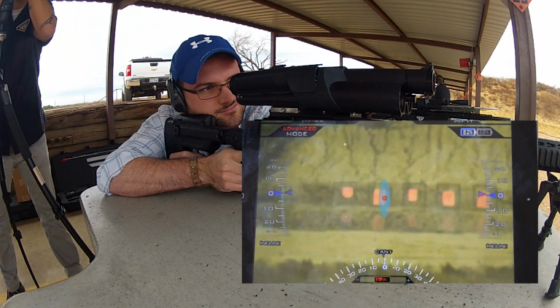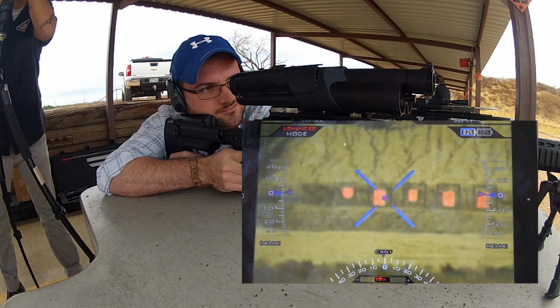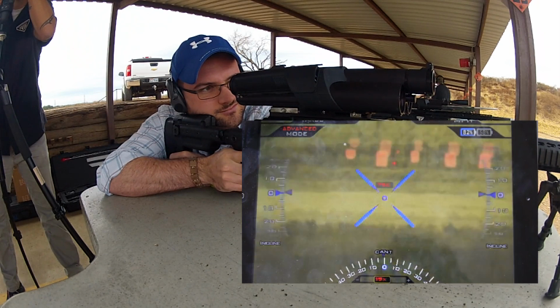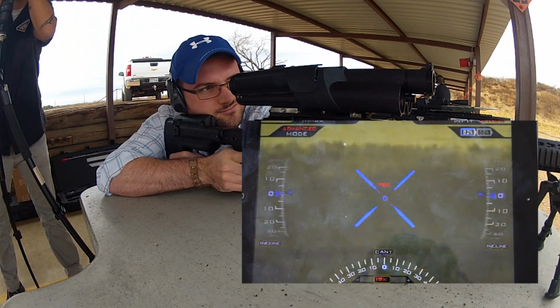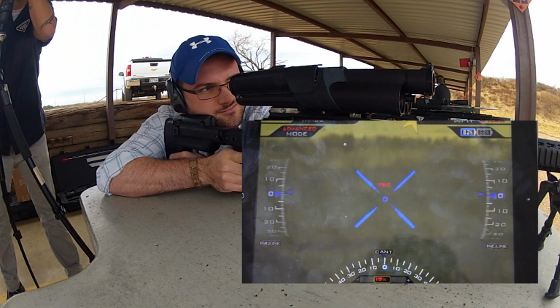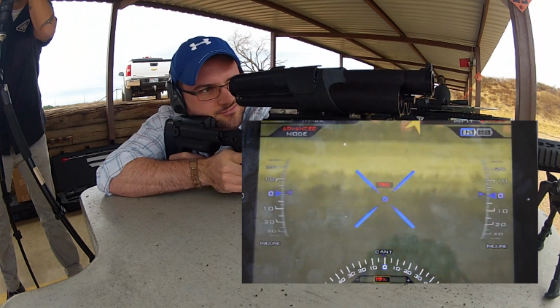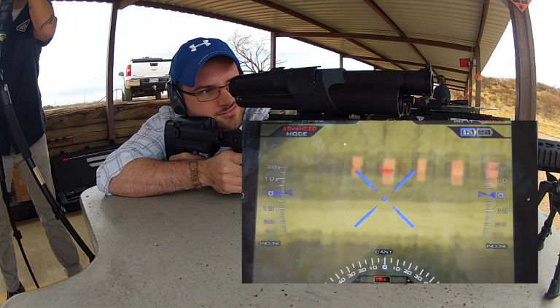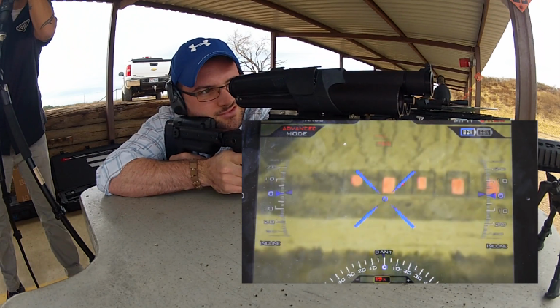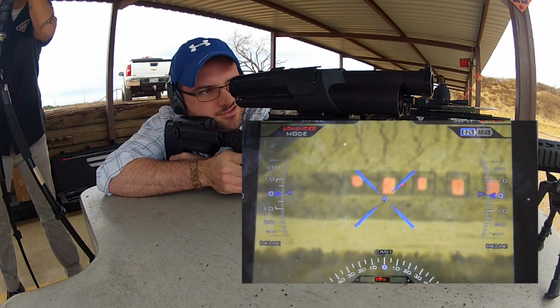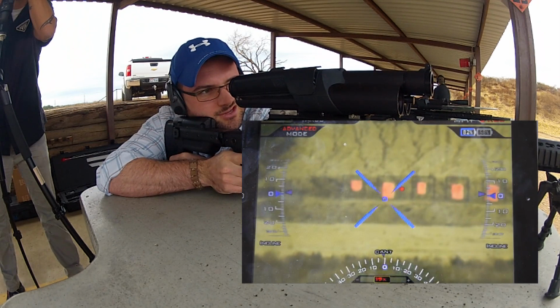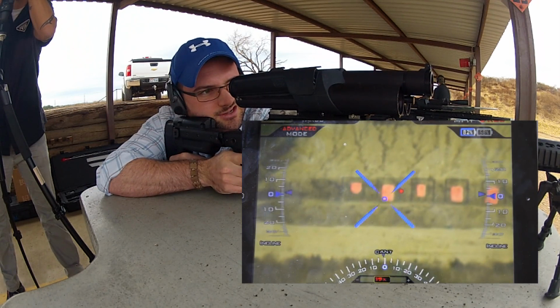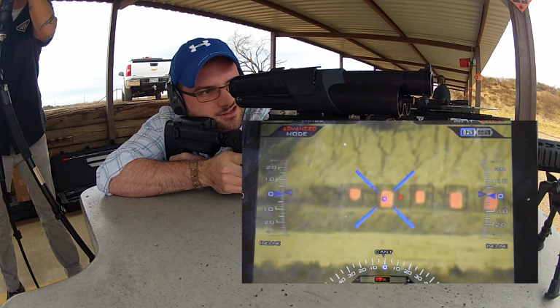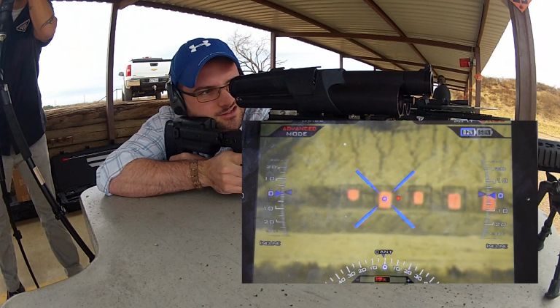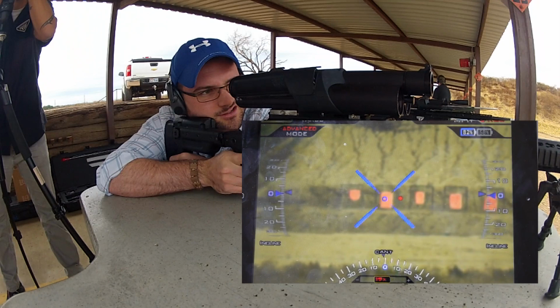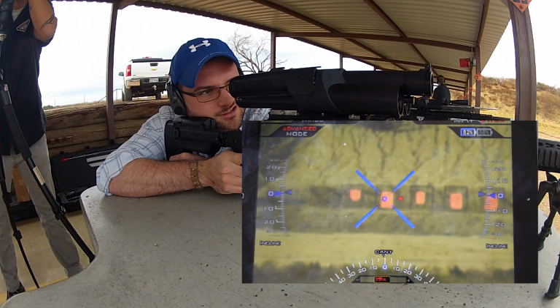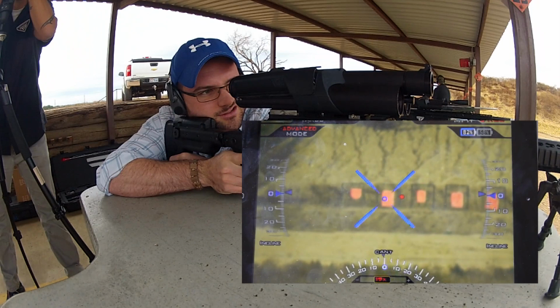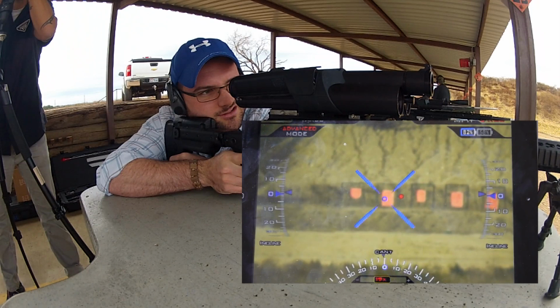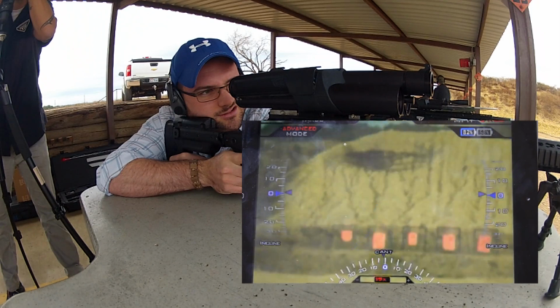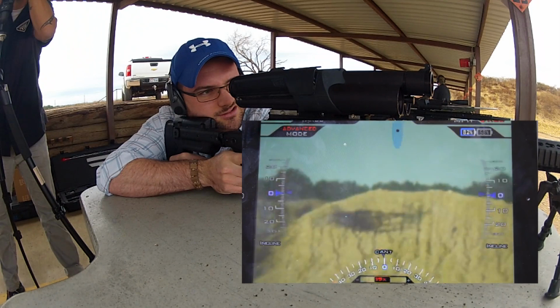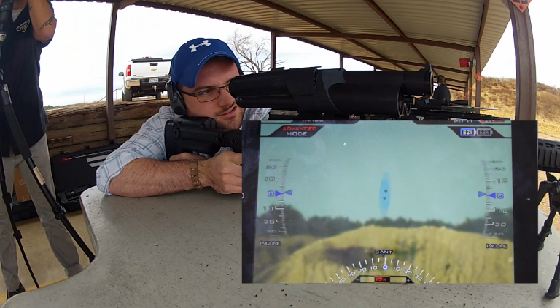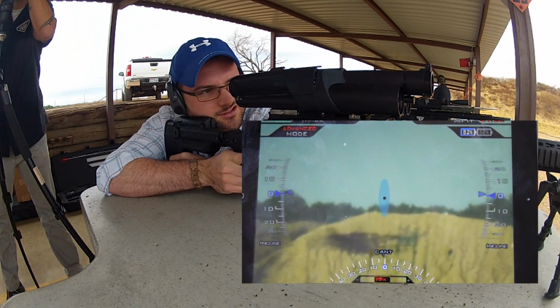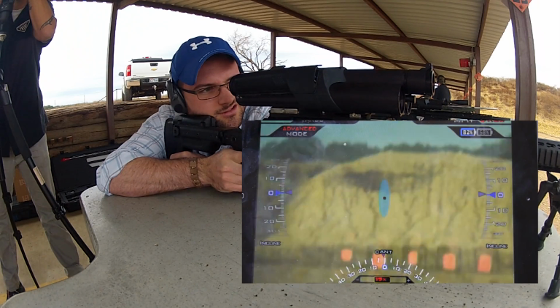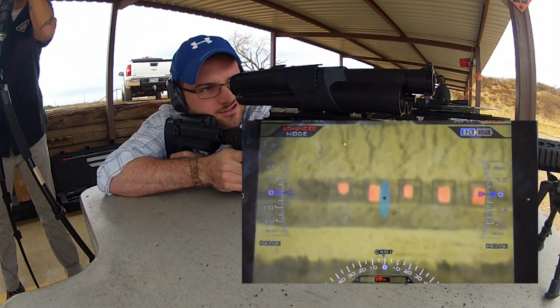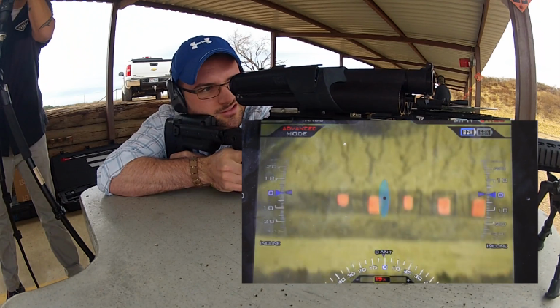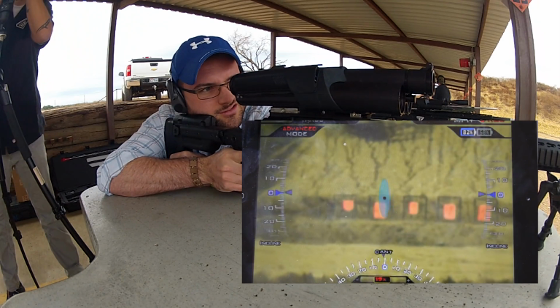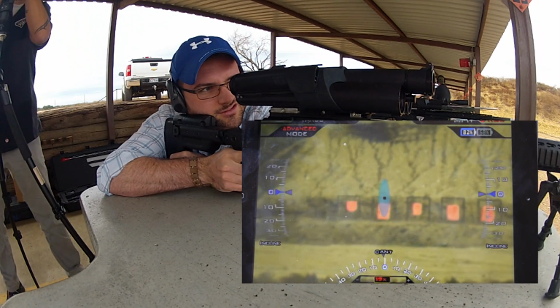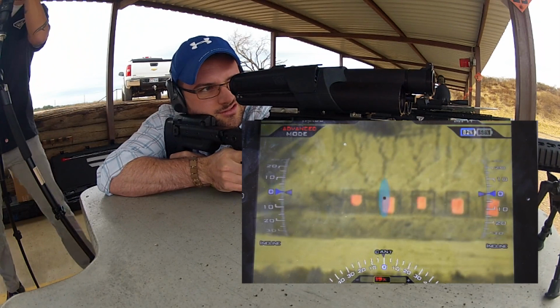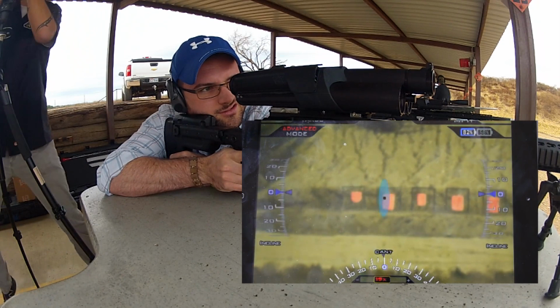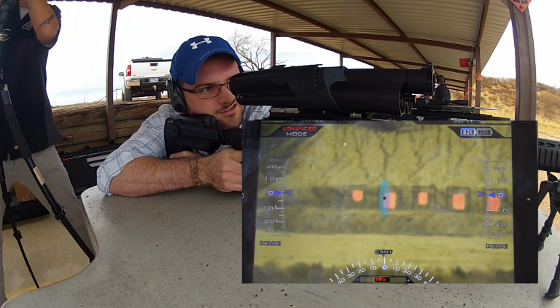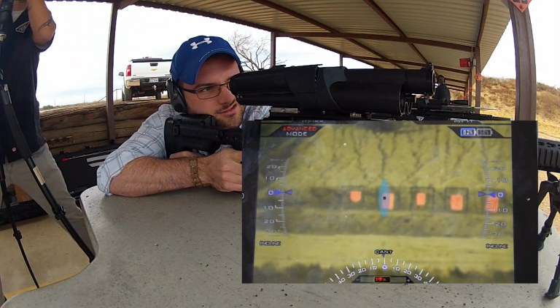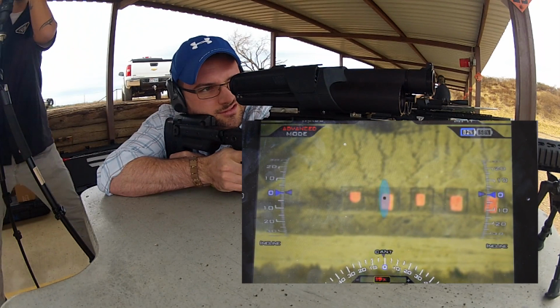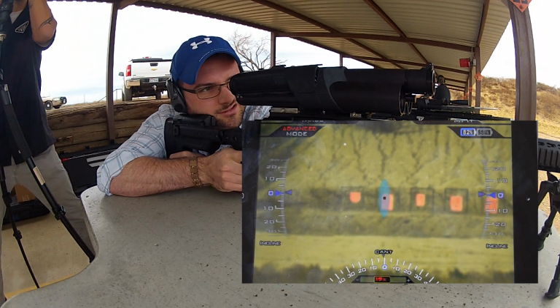Which one? 750. The left three are clear — essentially you can shoot anything but the far right.